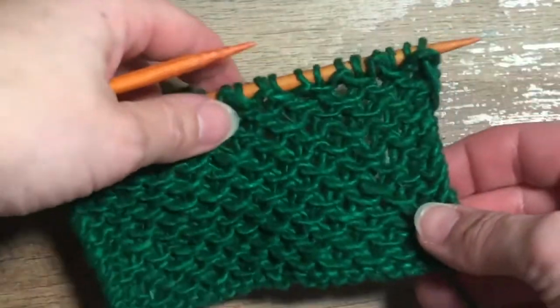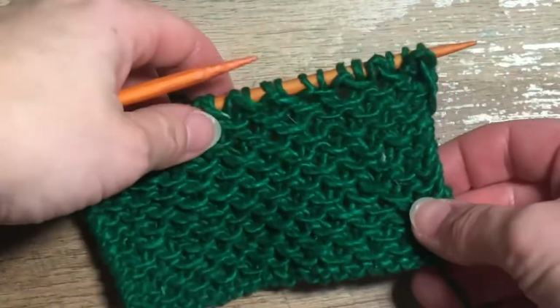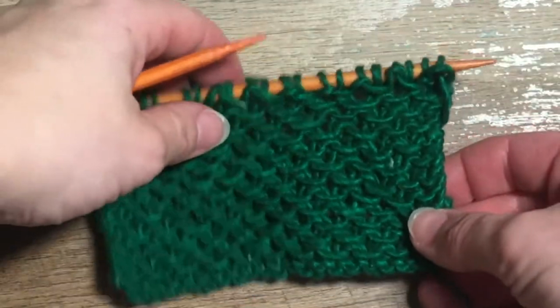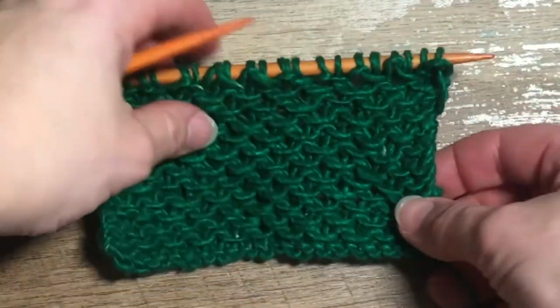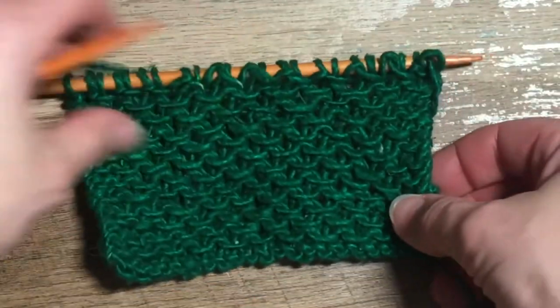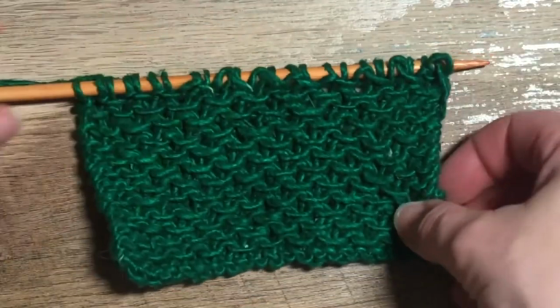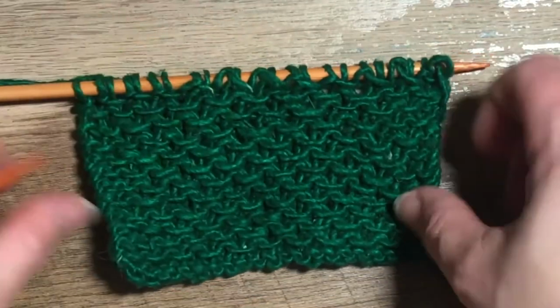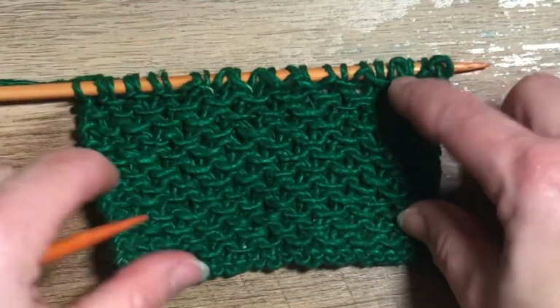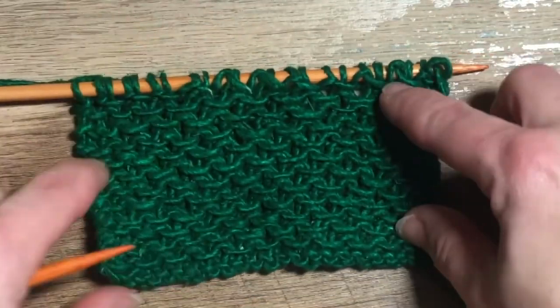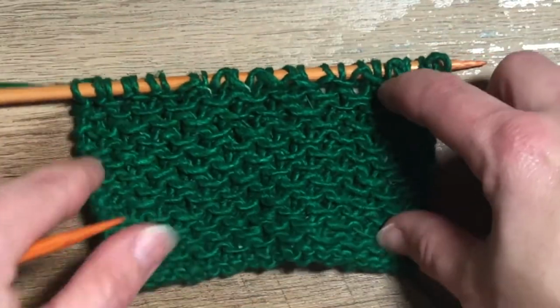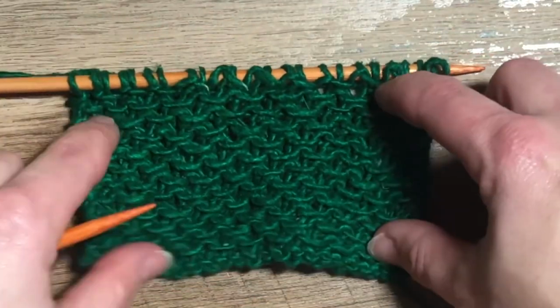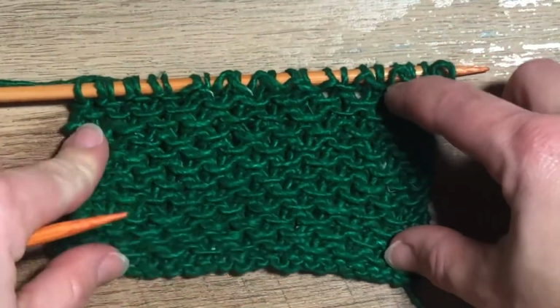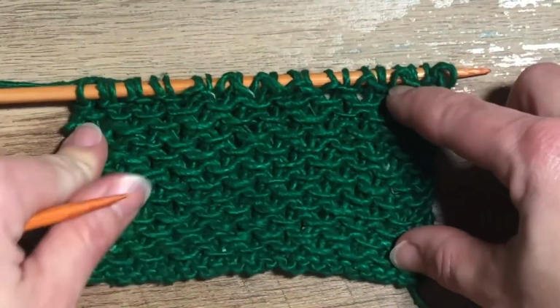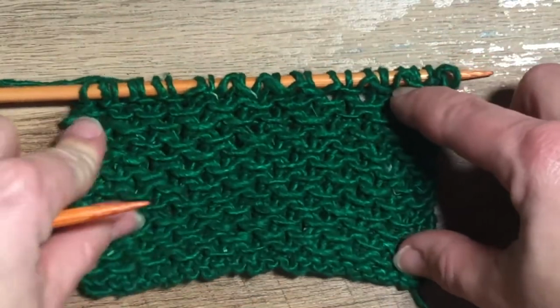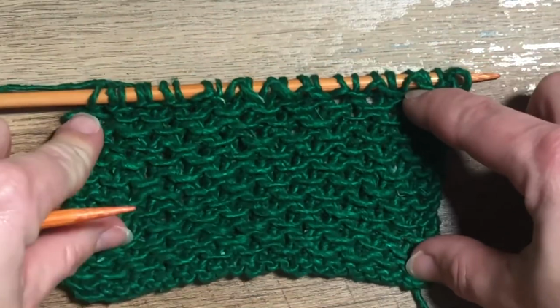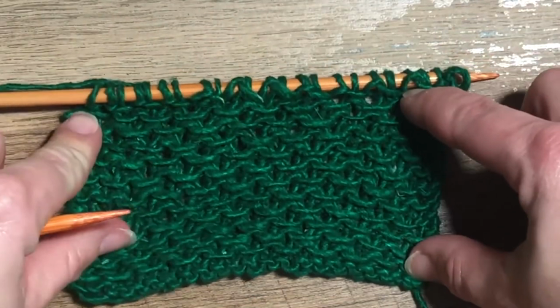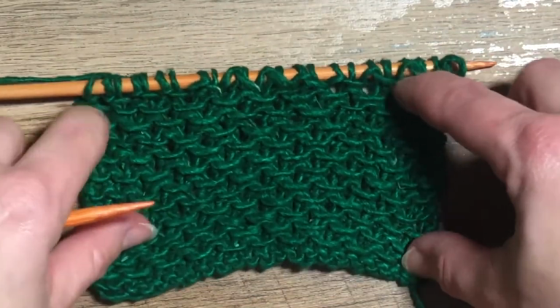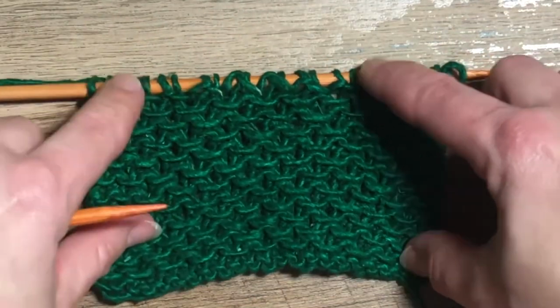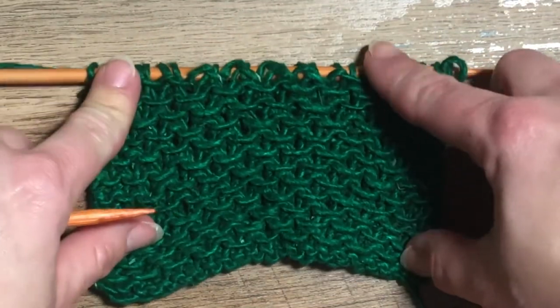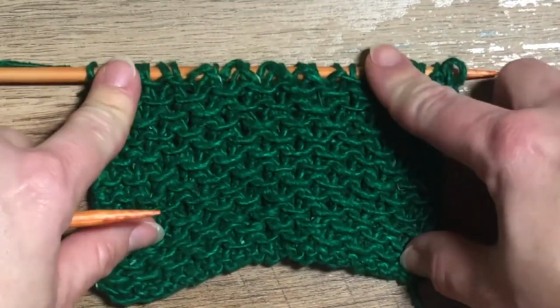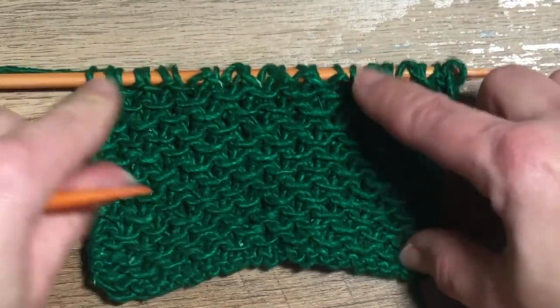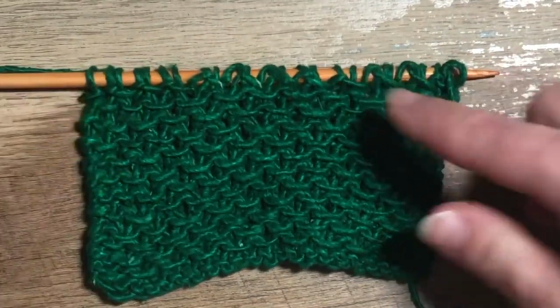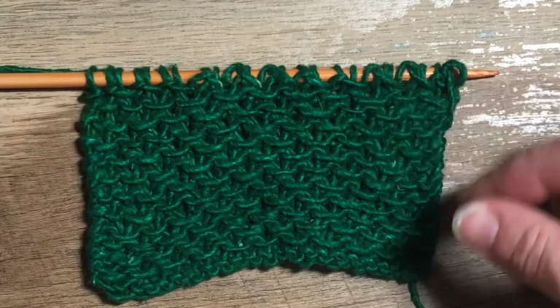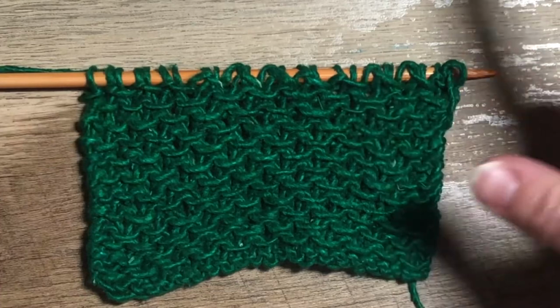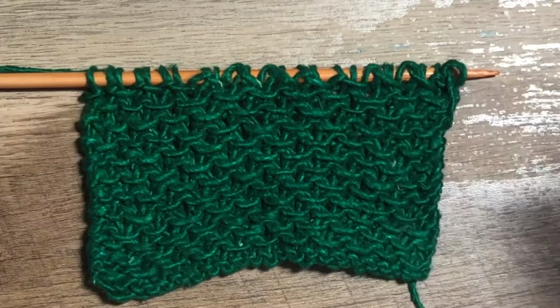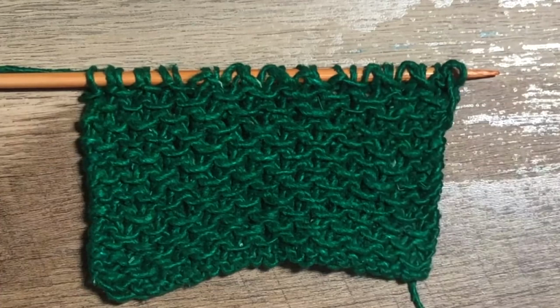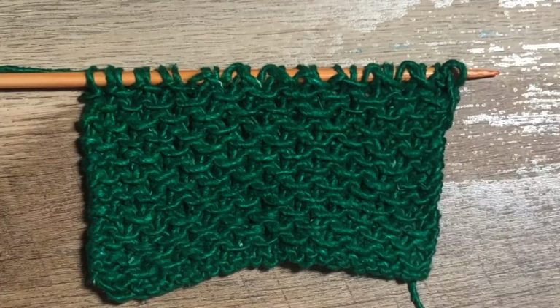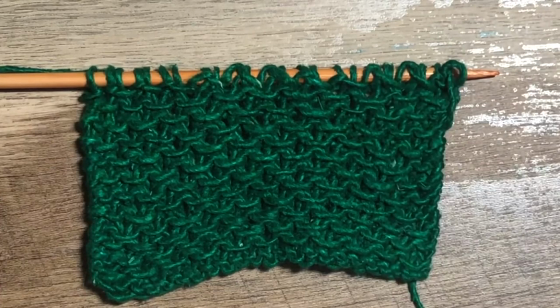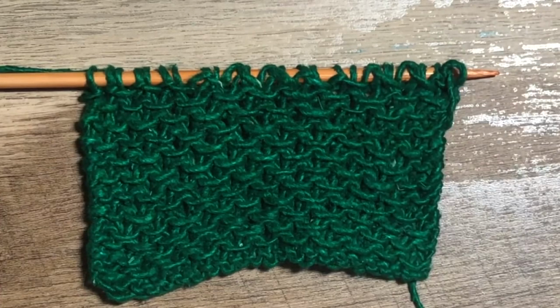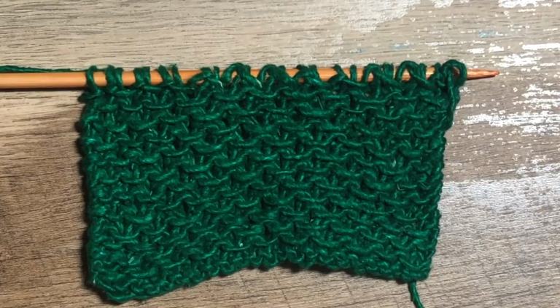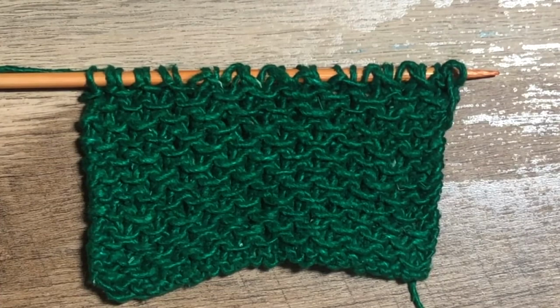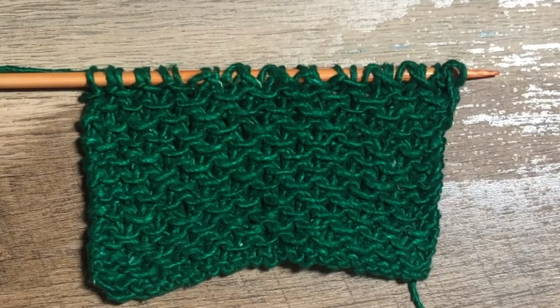For the remainder of the length of our work, we'll simply repeat those four rows.